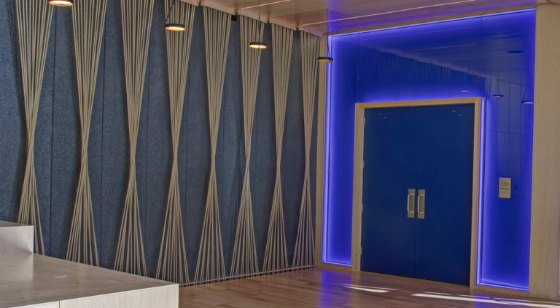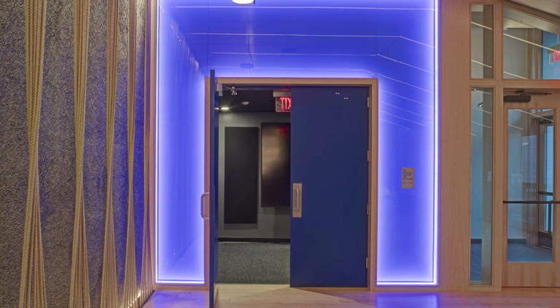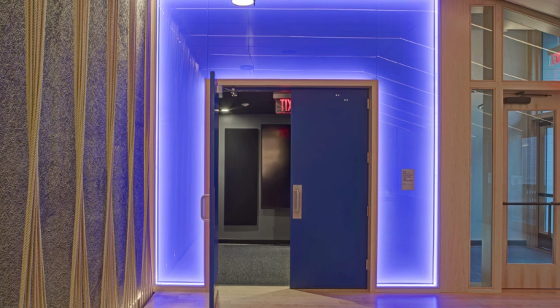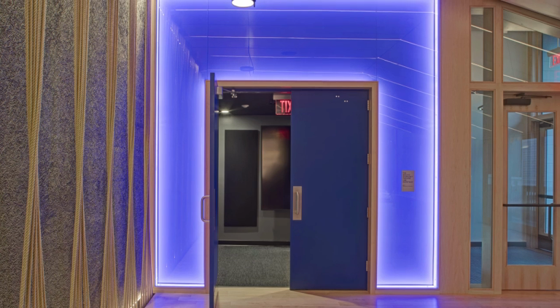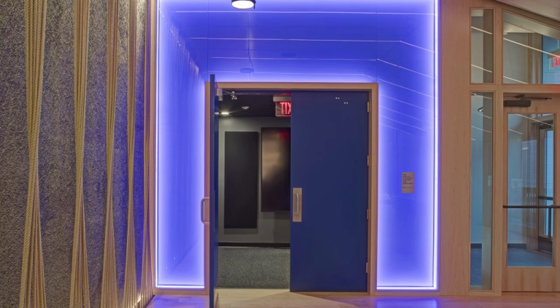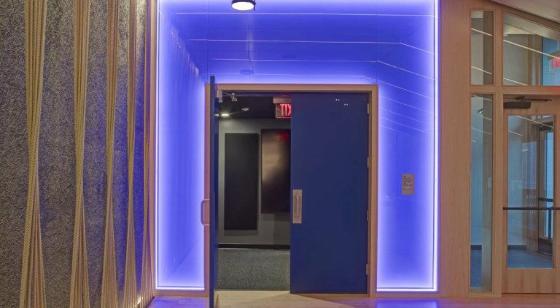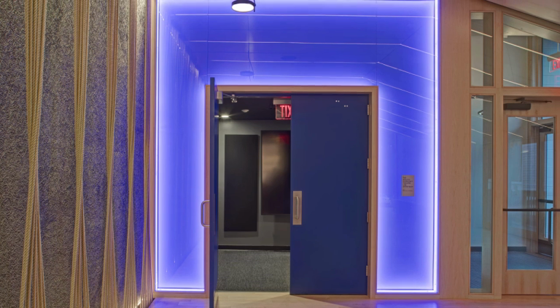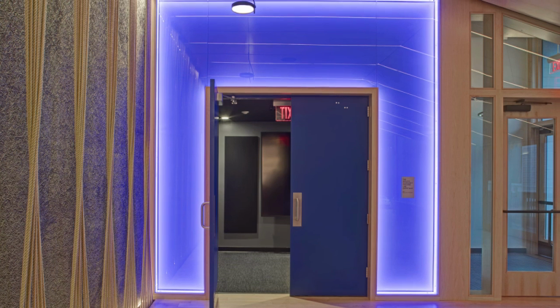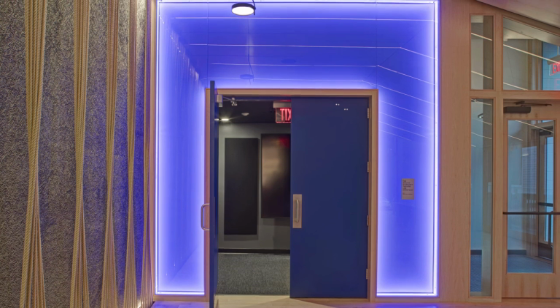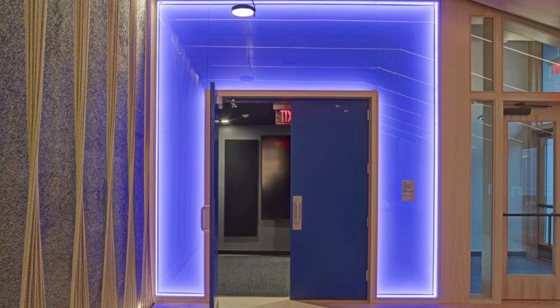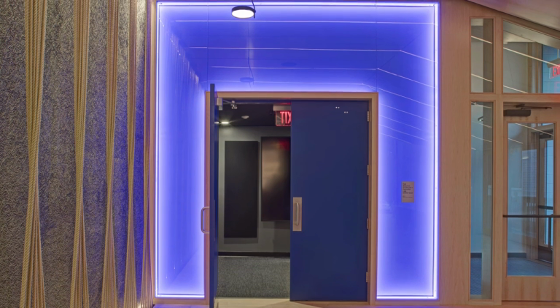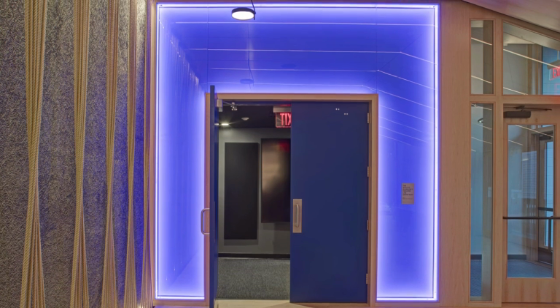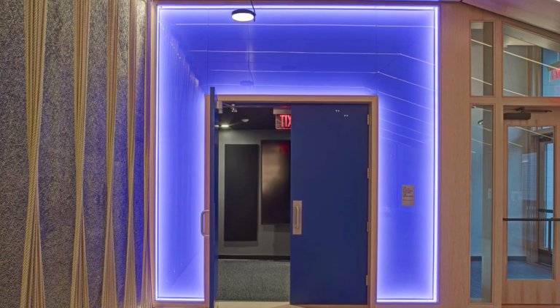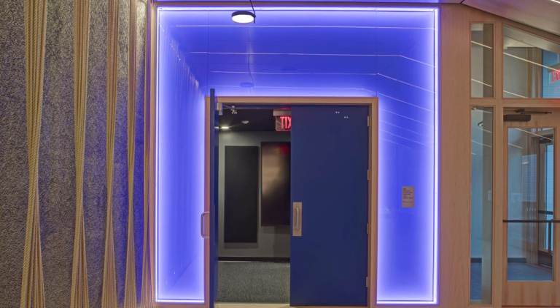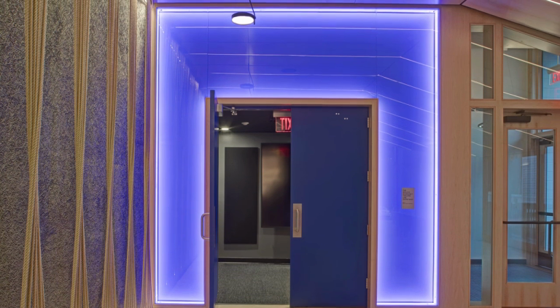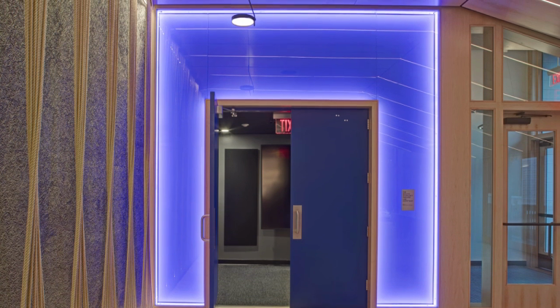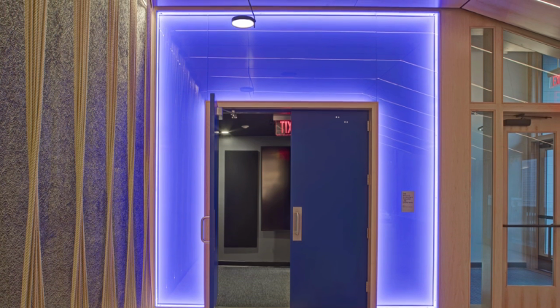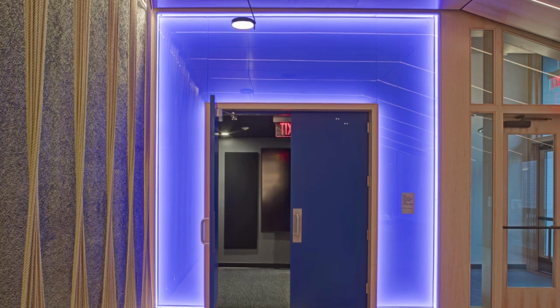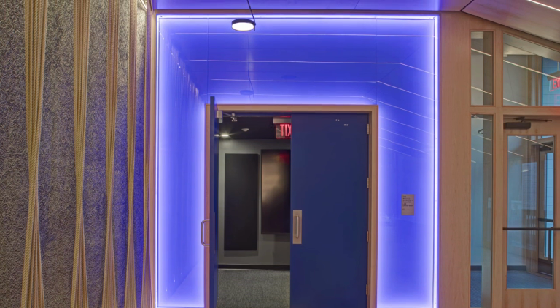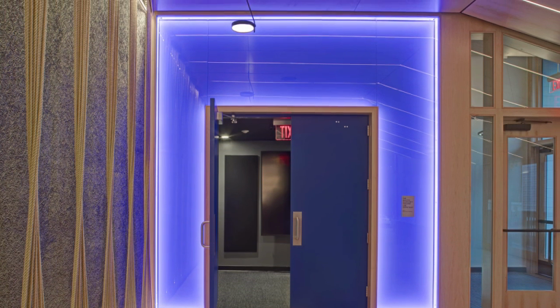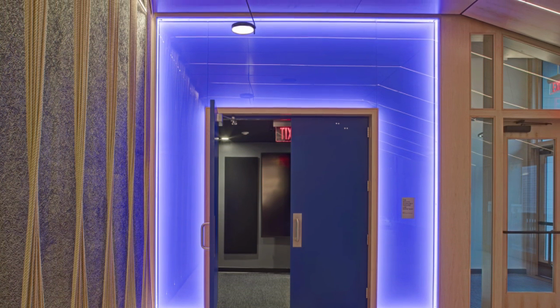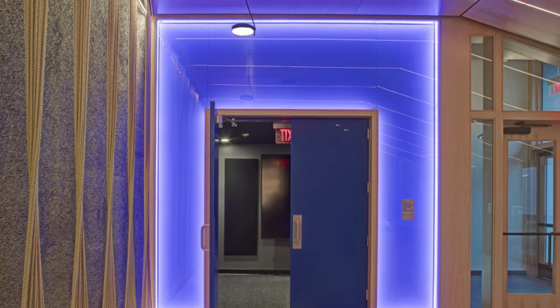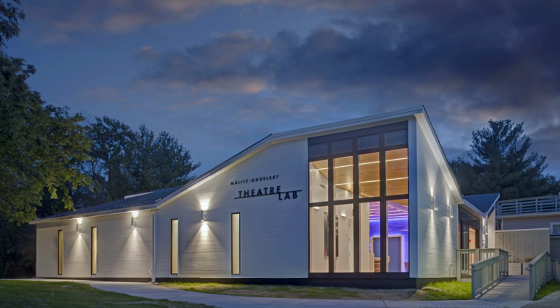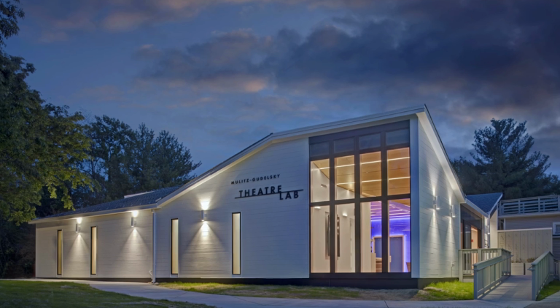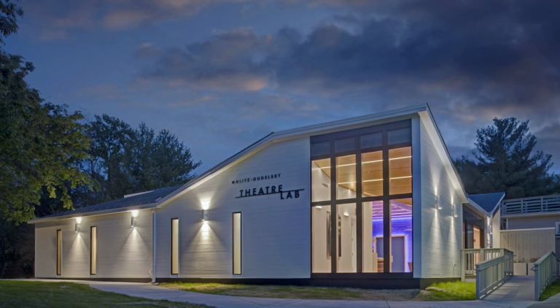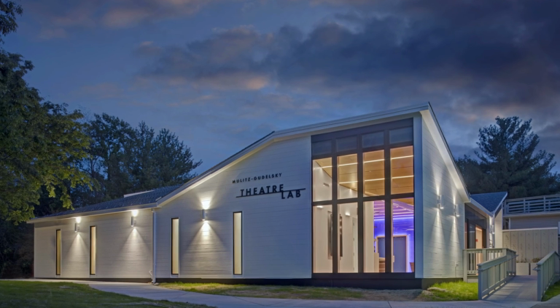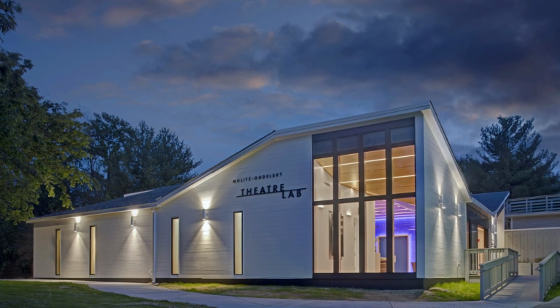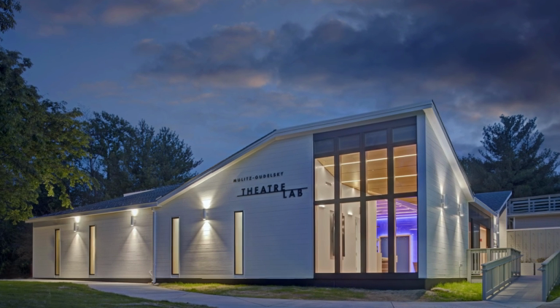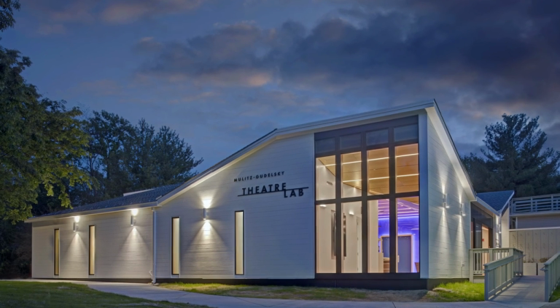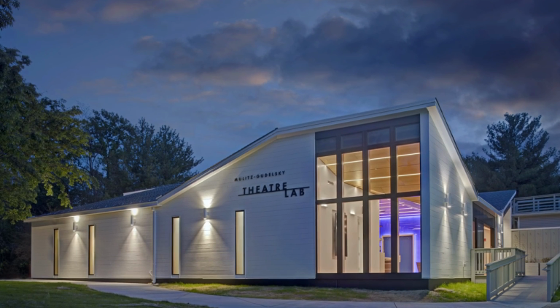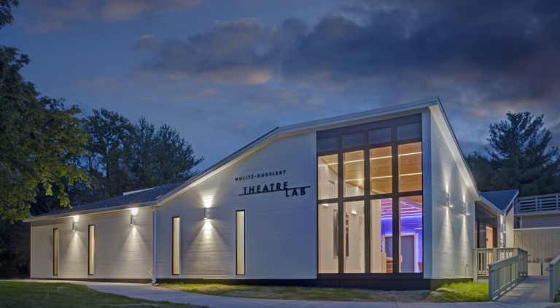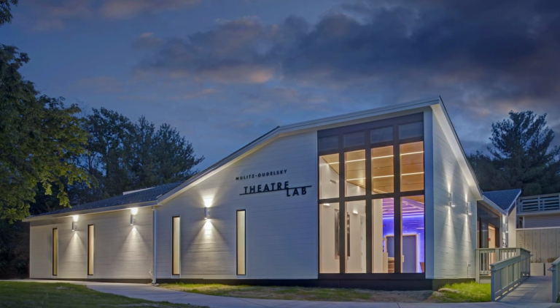The blue light wall is a custom millwork fabrication encased in glass. Each item in the lobby is a one-of-a-kind millwork piece.